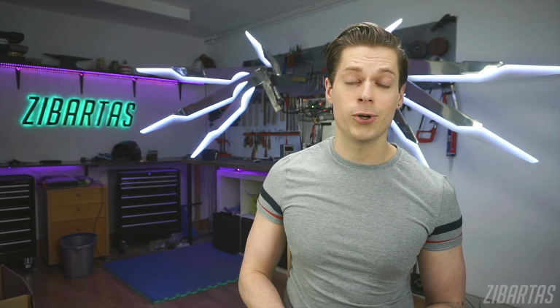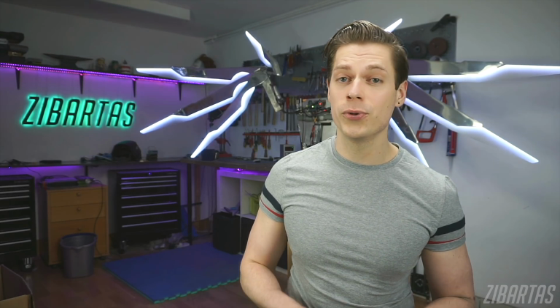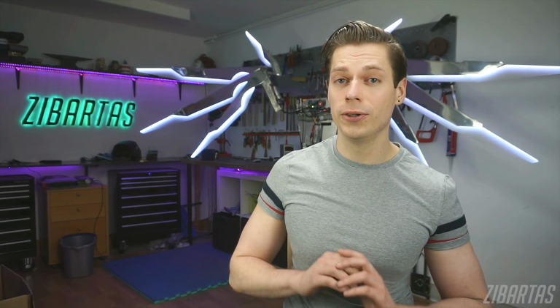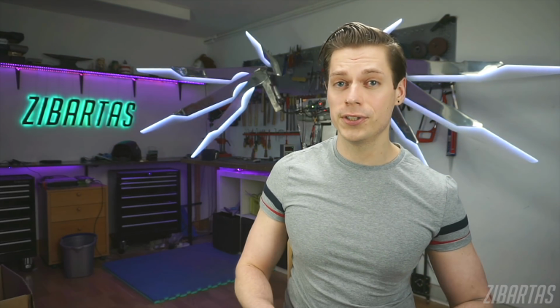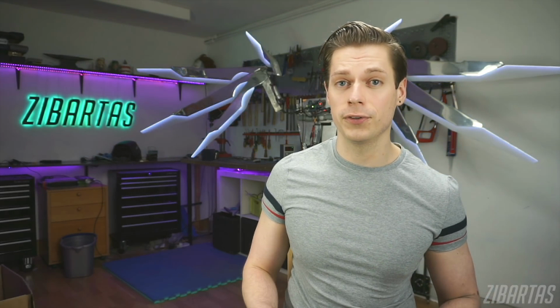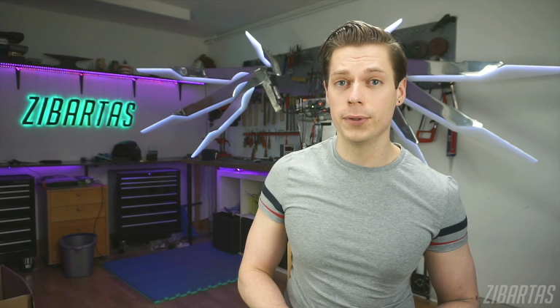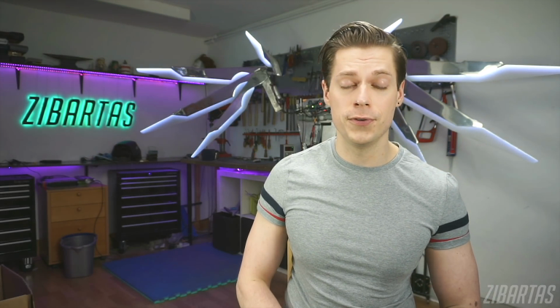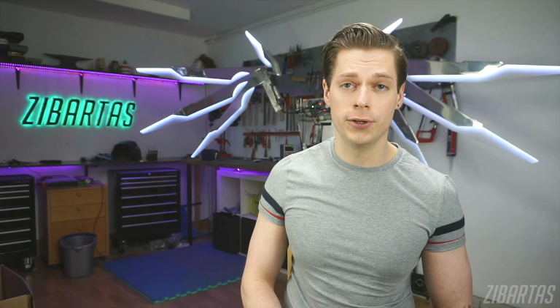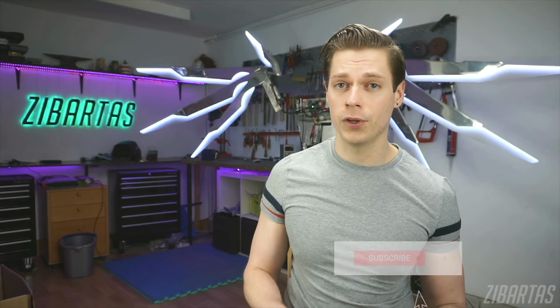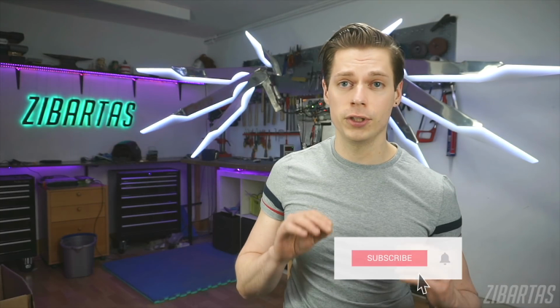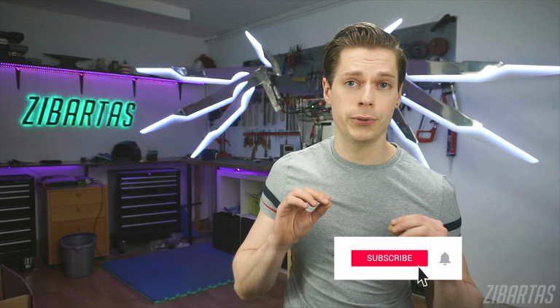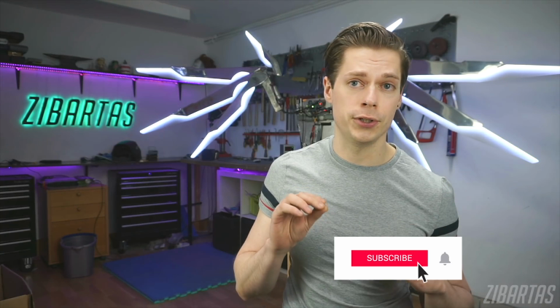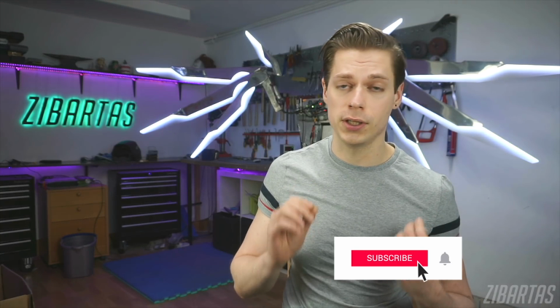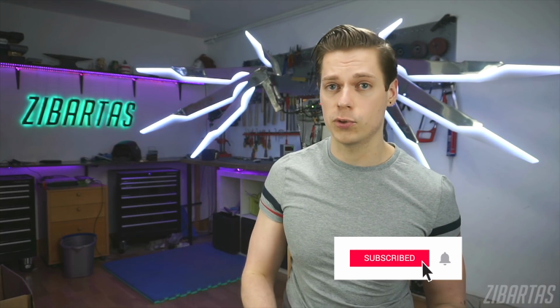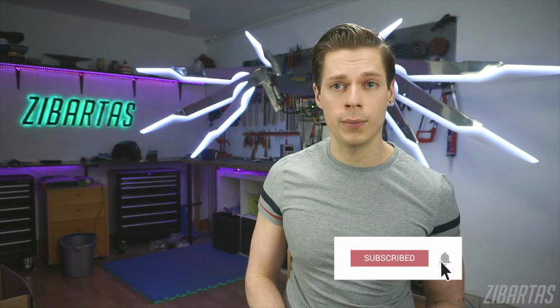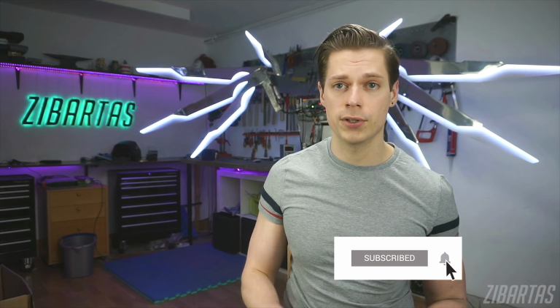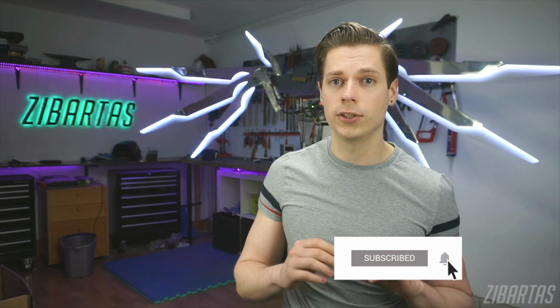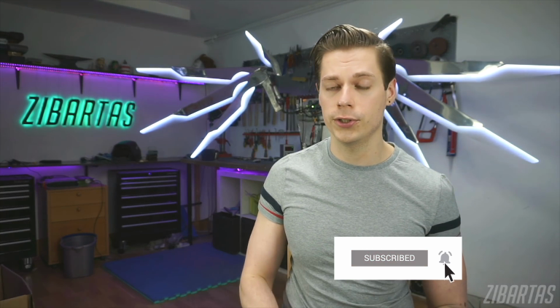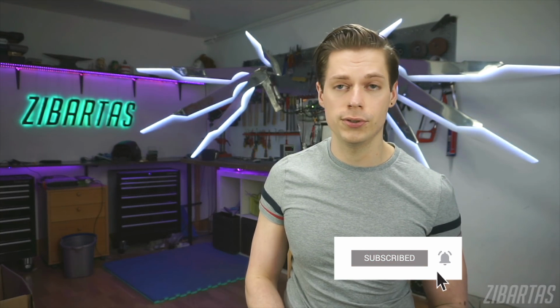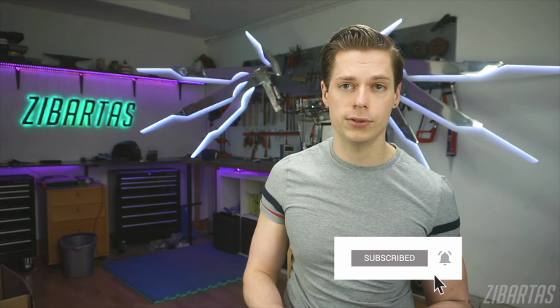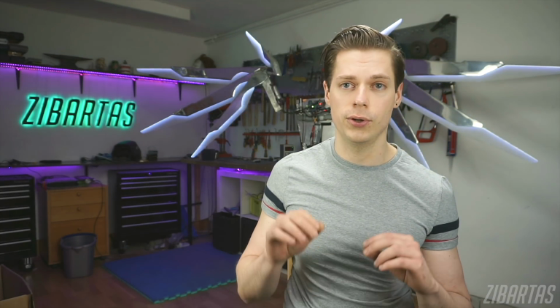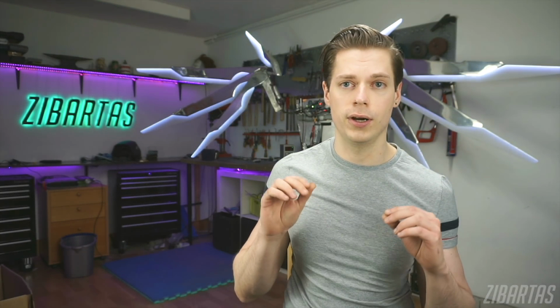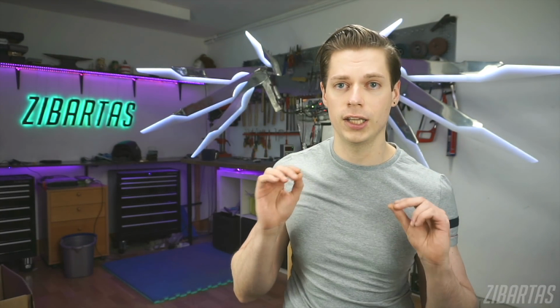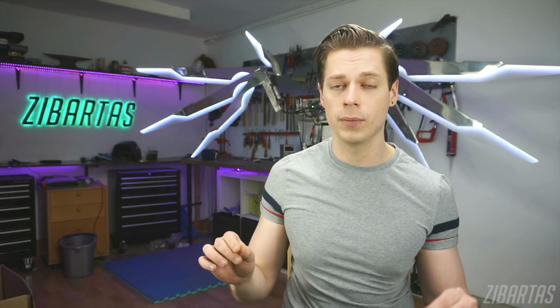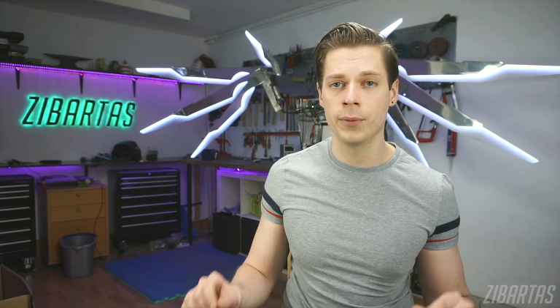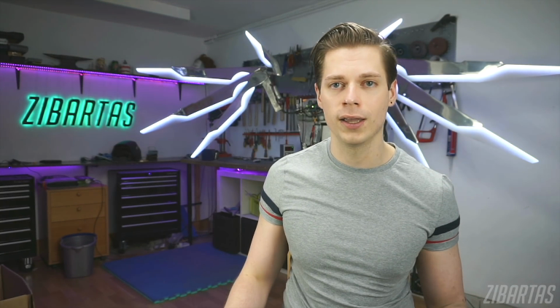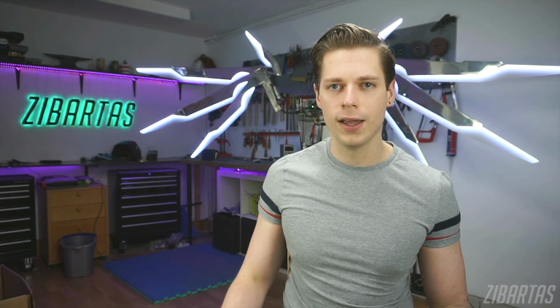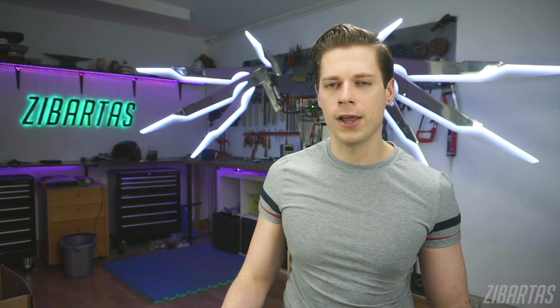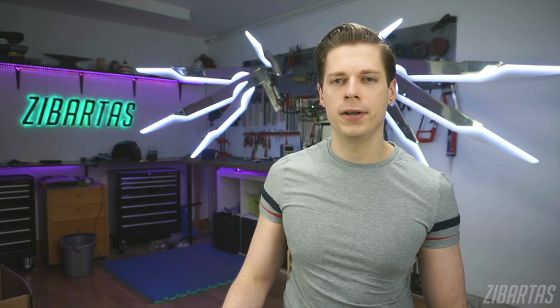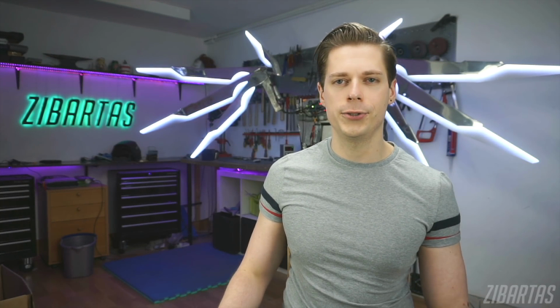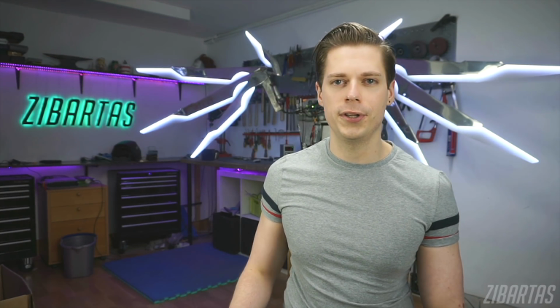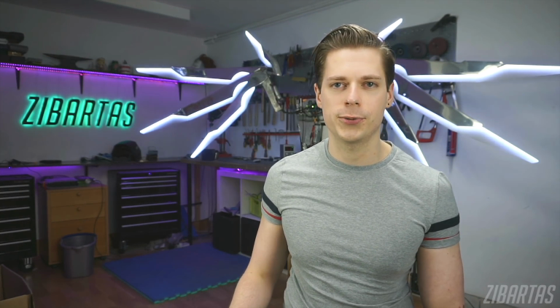I hope you all learned something from this video. I really appreciate all the subscribers and all the questions, so keep them coming and I'll see you in the next one.